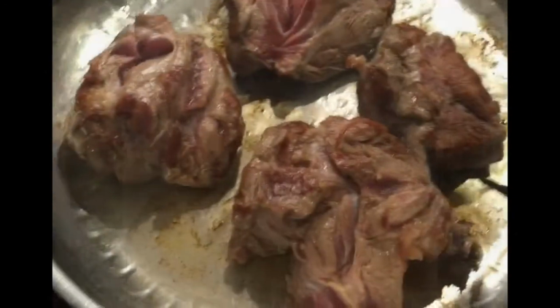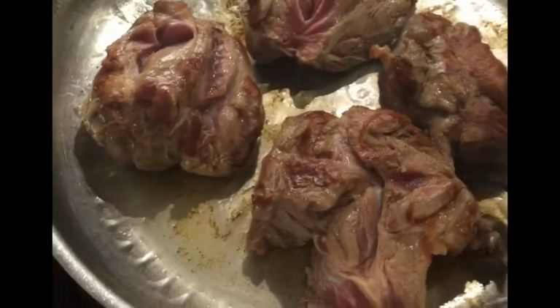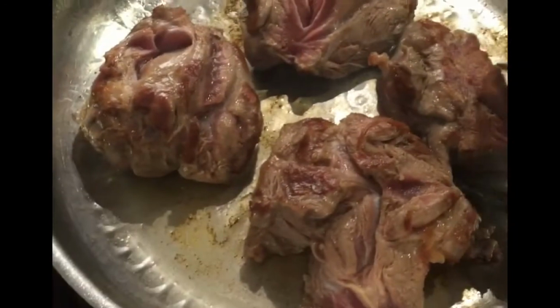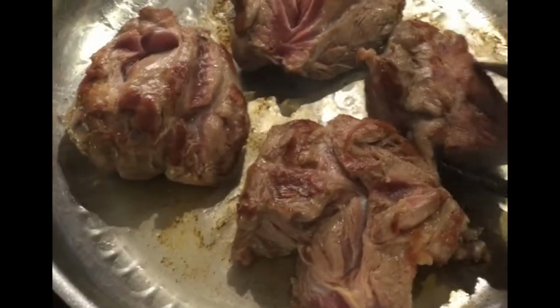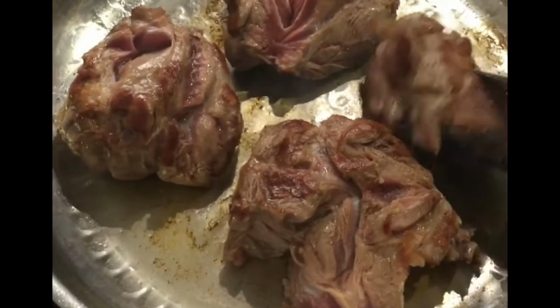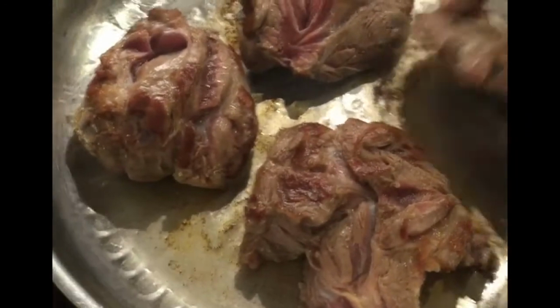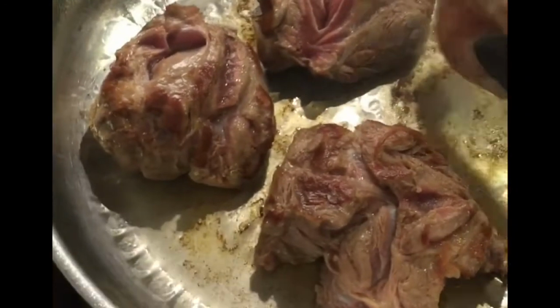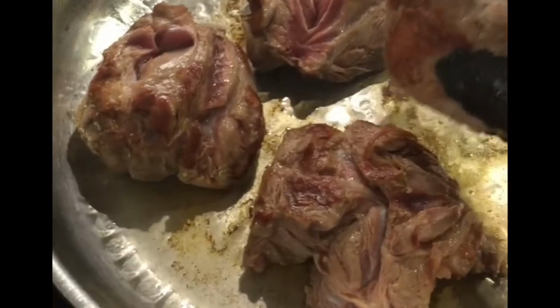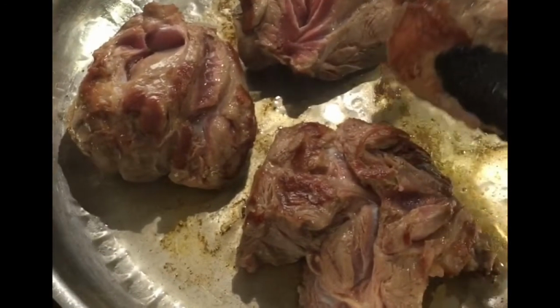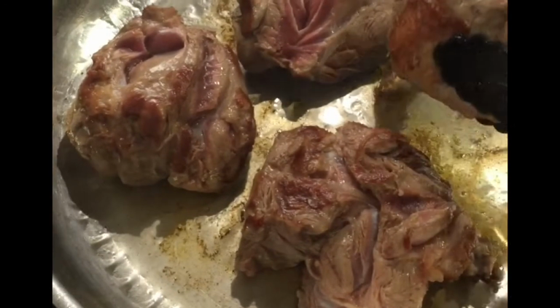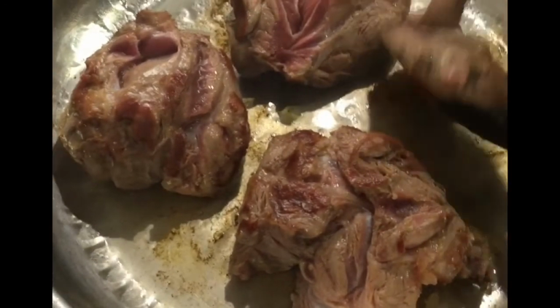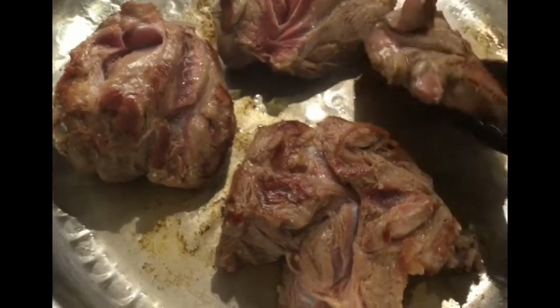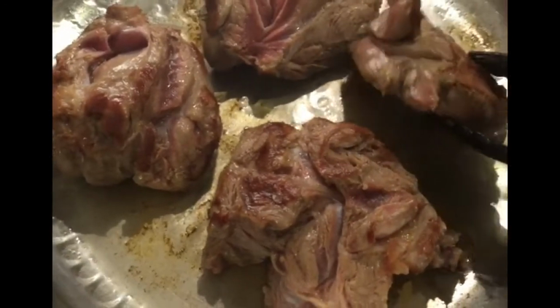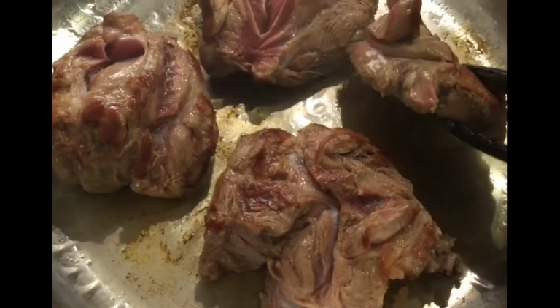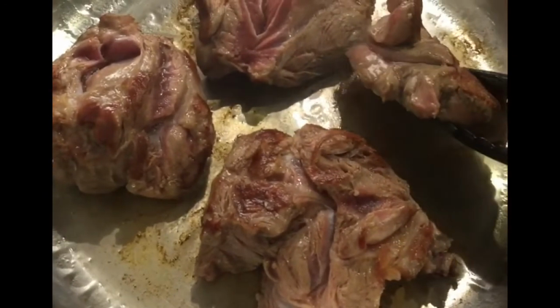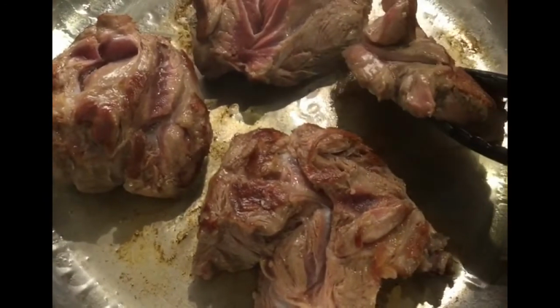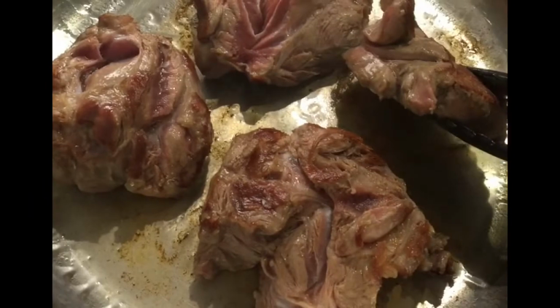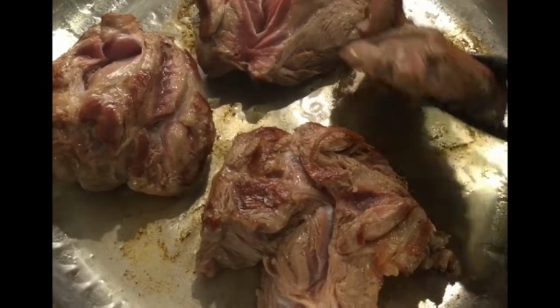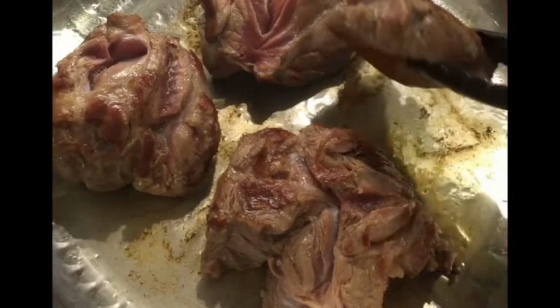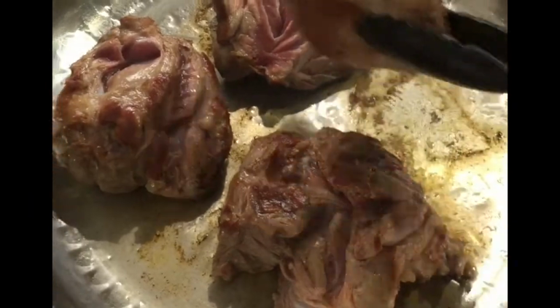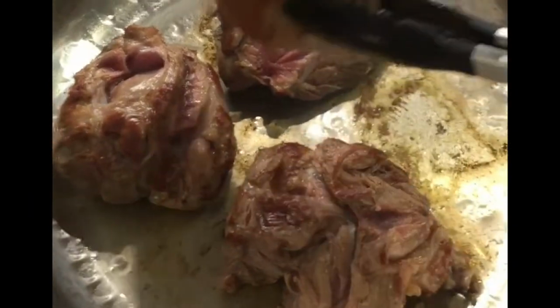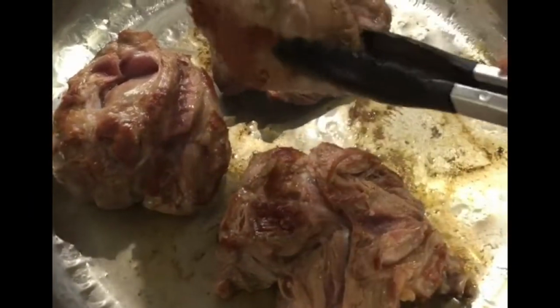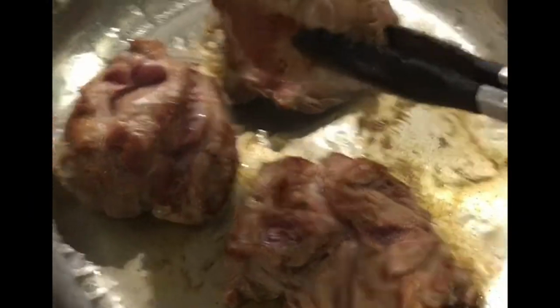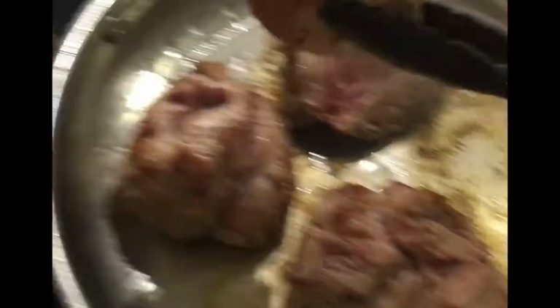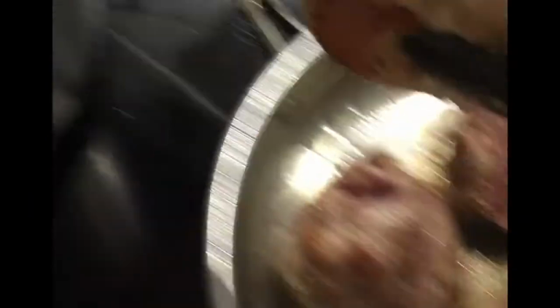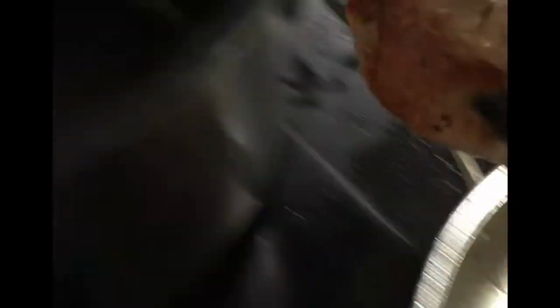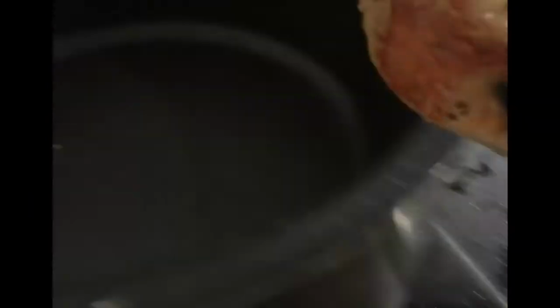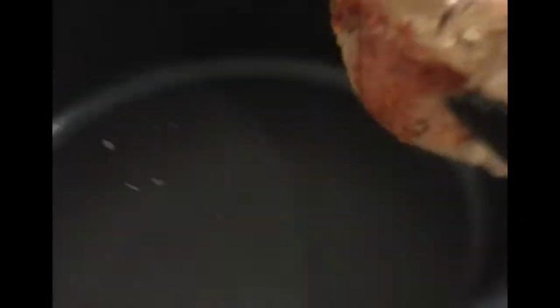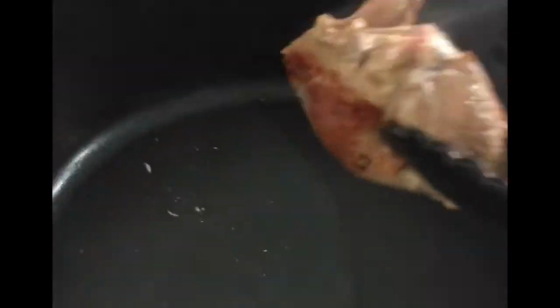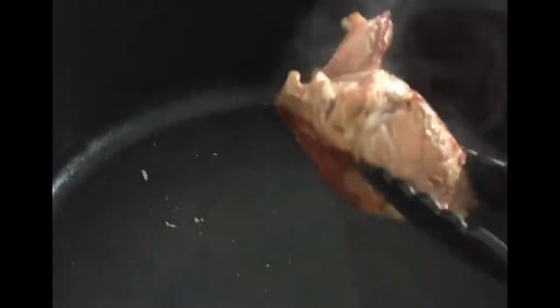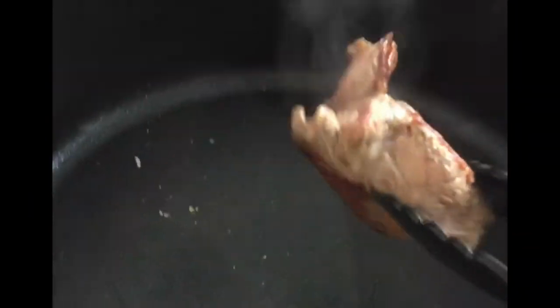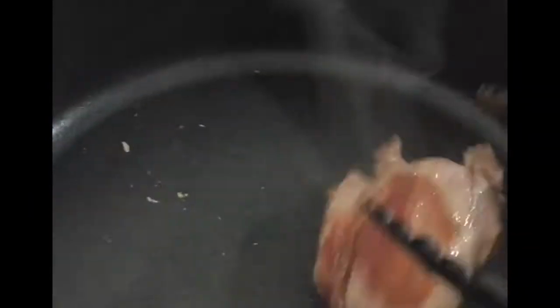When it's done, transfer it to the slow cooker.